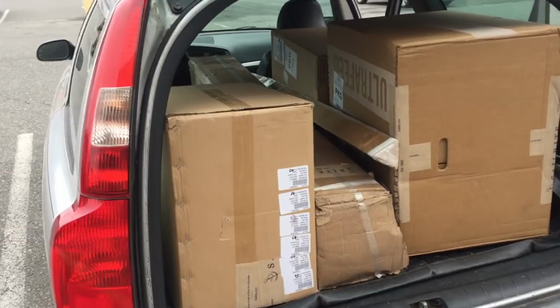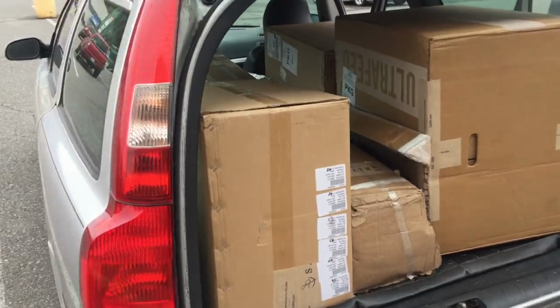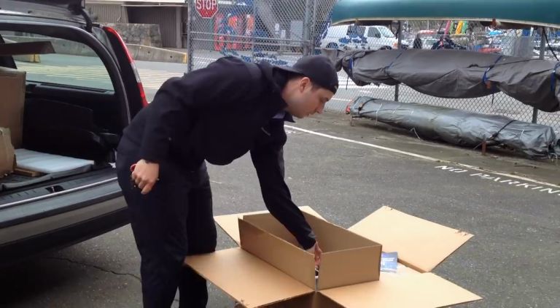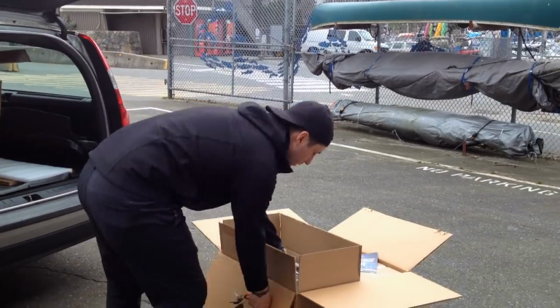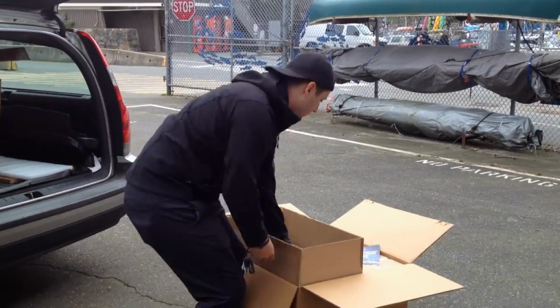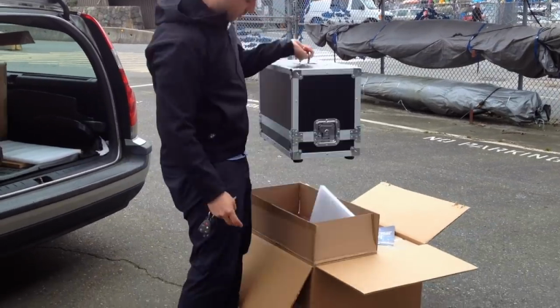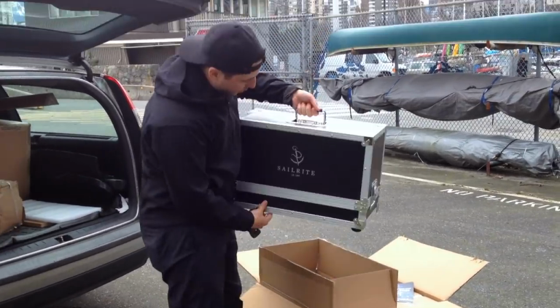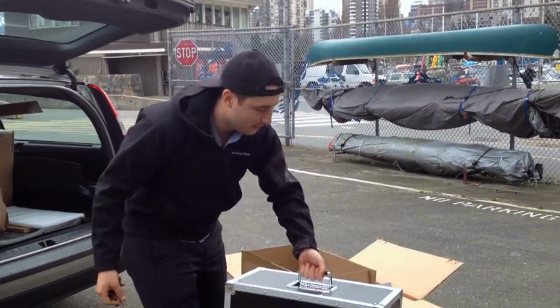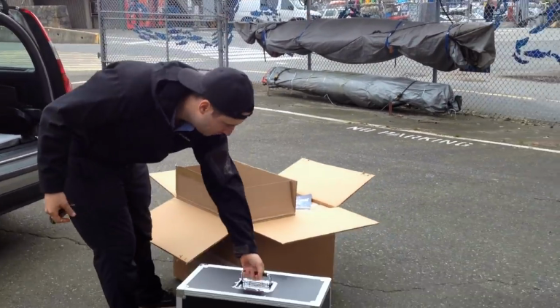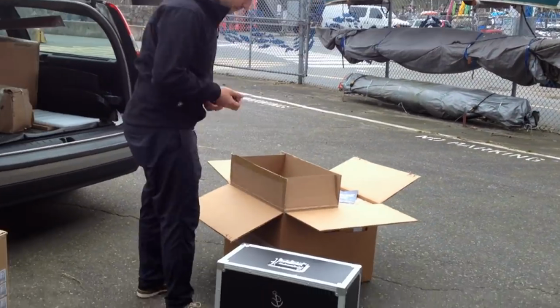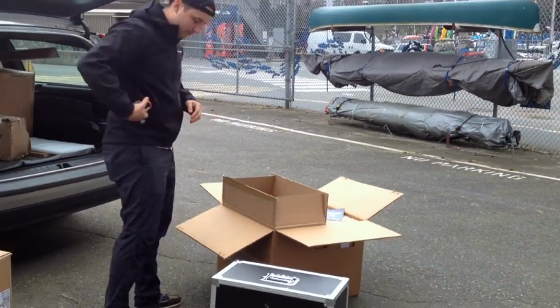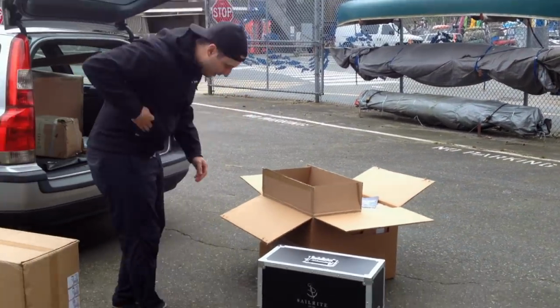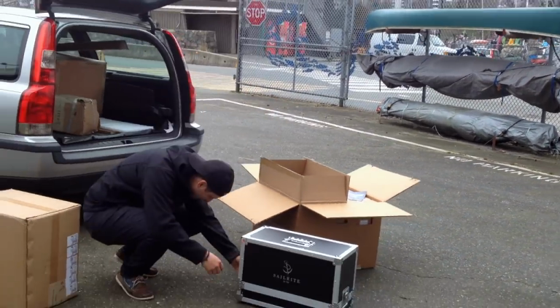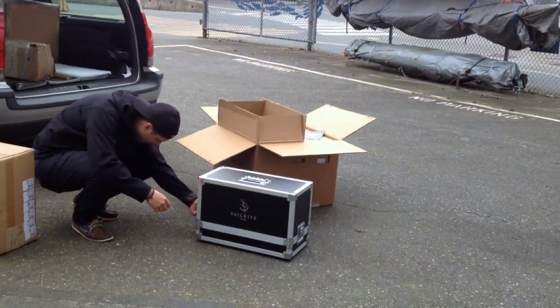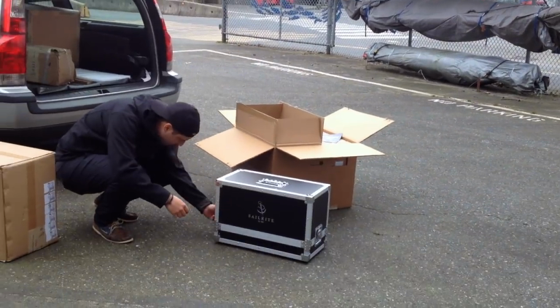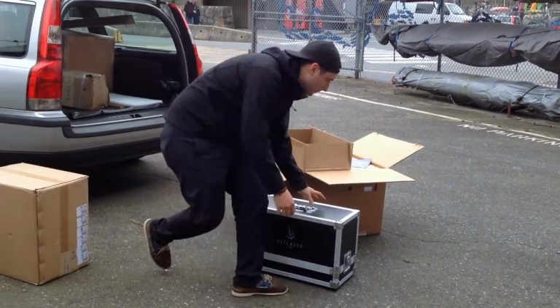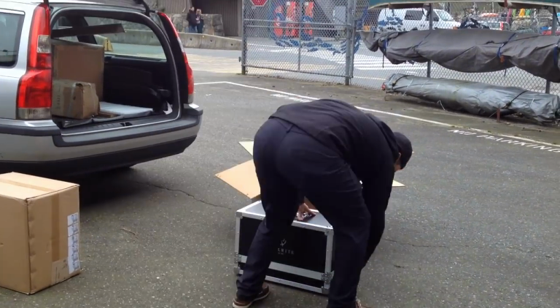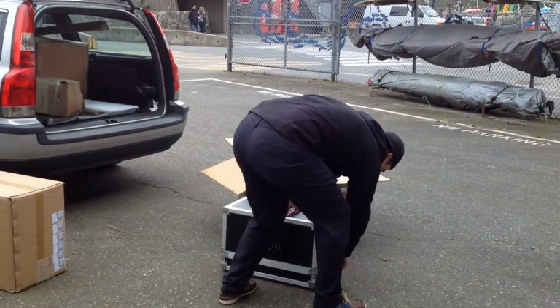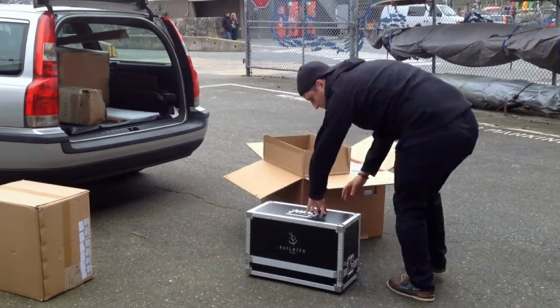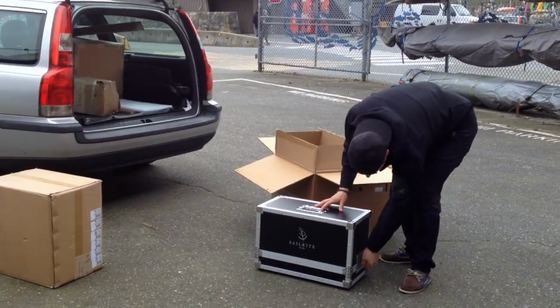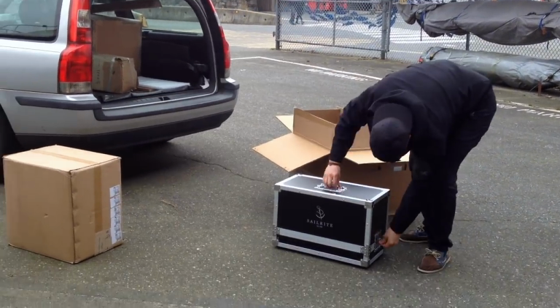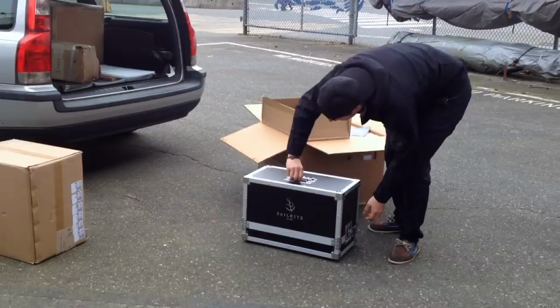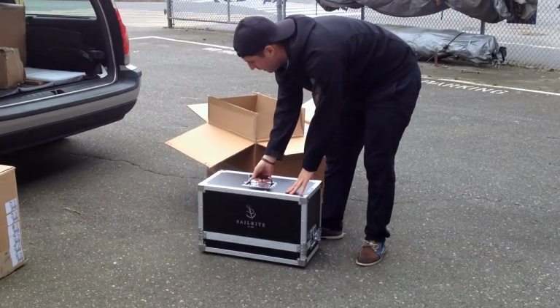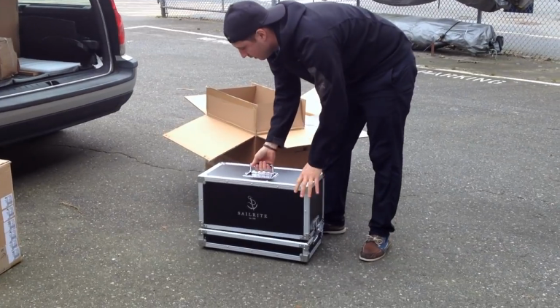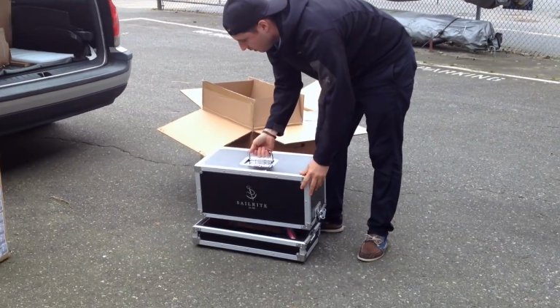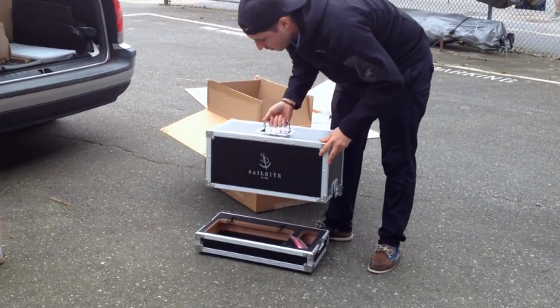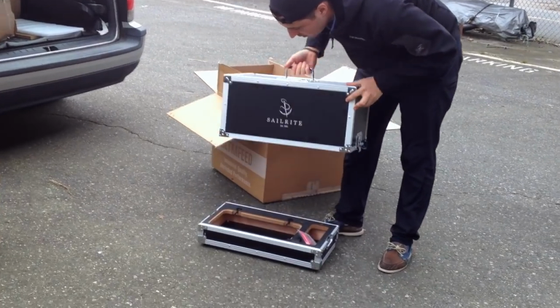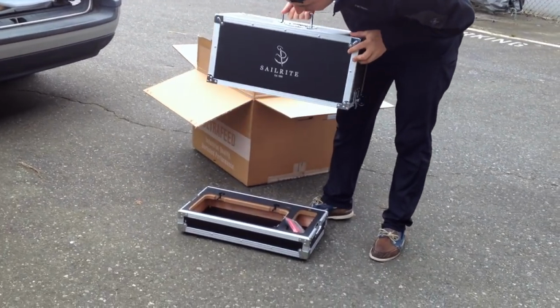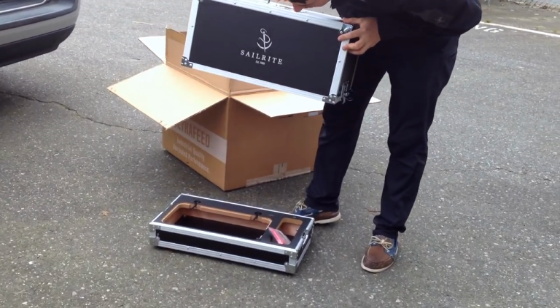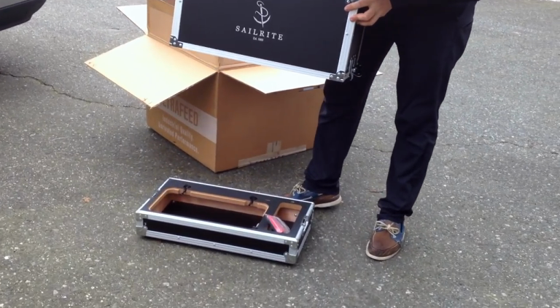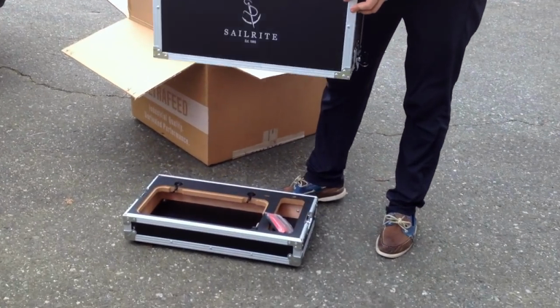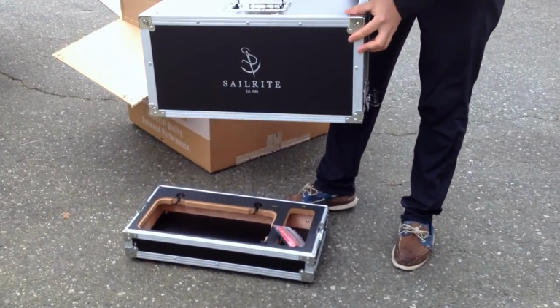Hey crew, this is Wander Sailing episode 7. In this episode we make our own mainsail and complete a Black Dragon refit before heading offshore.